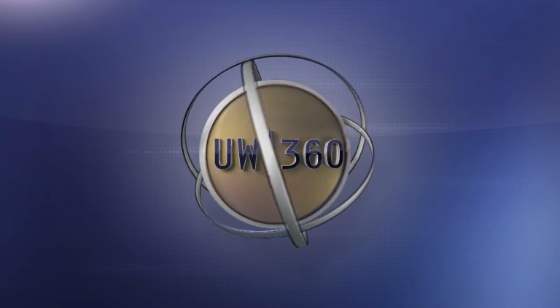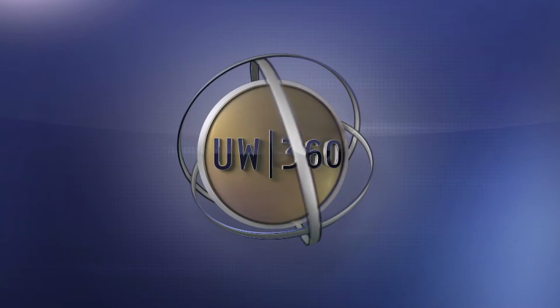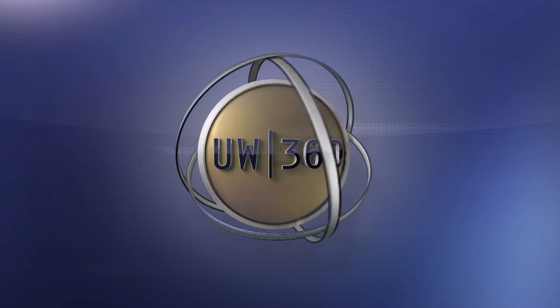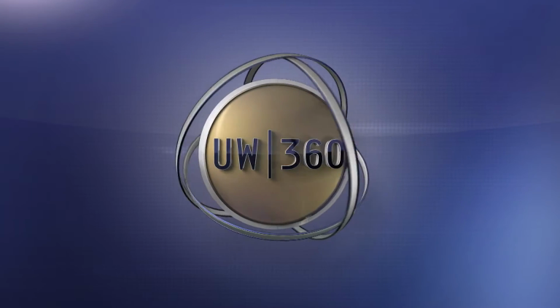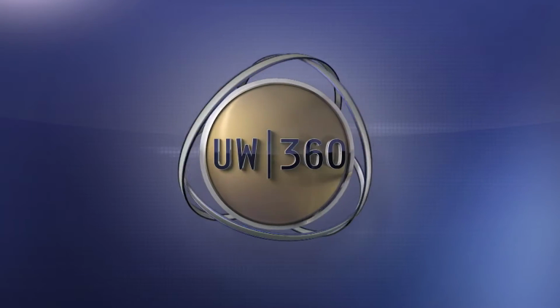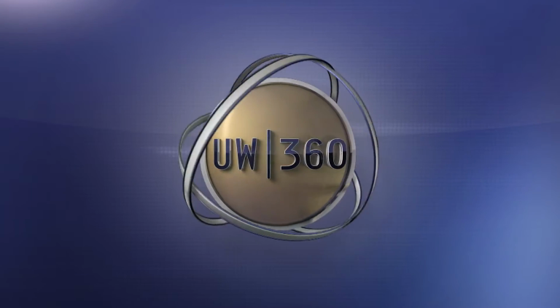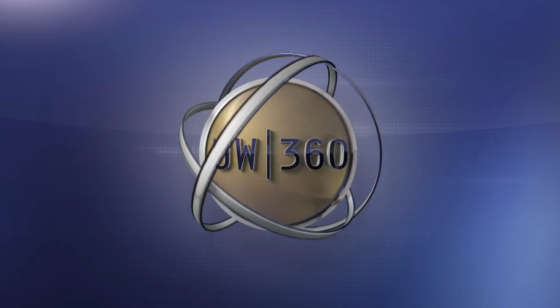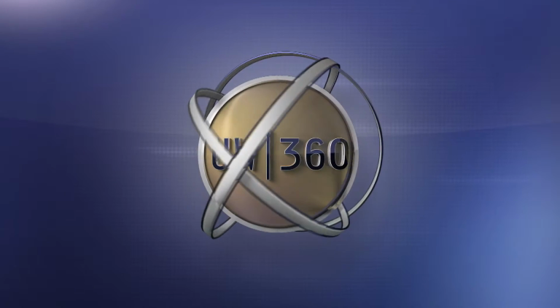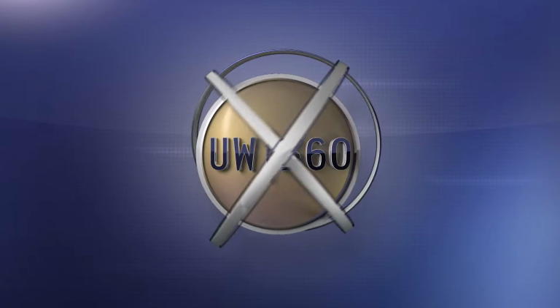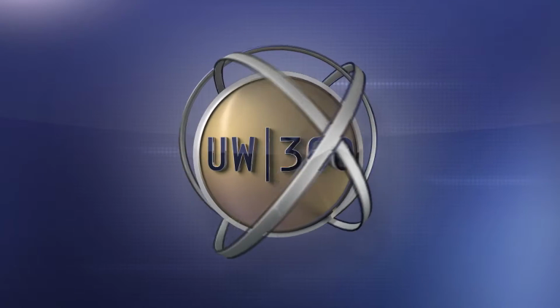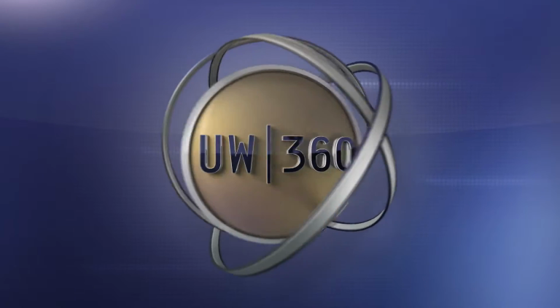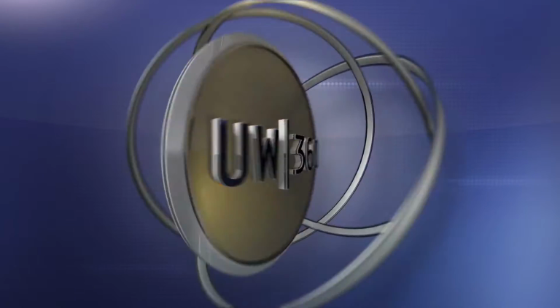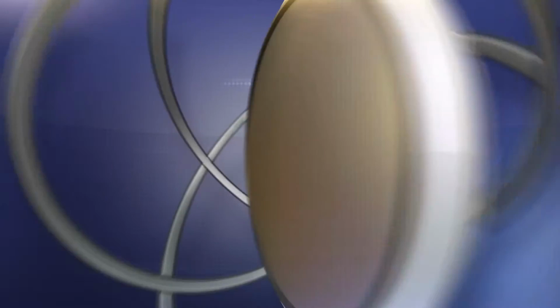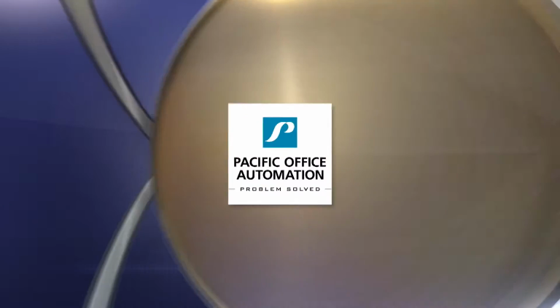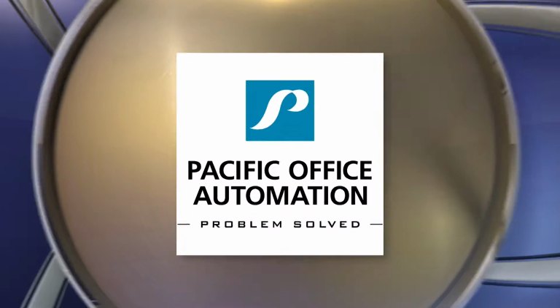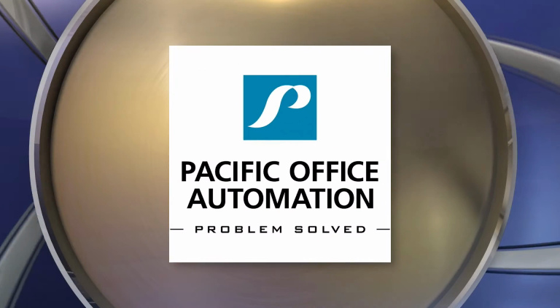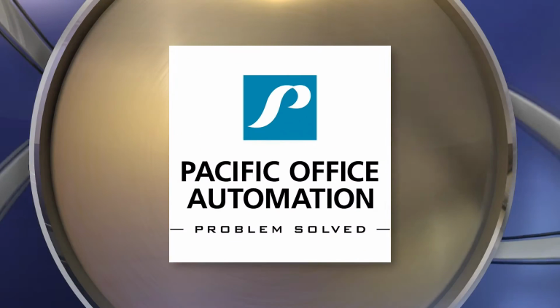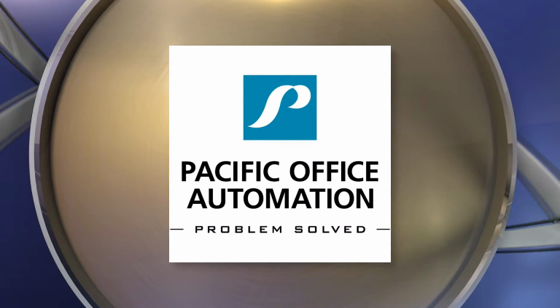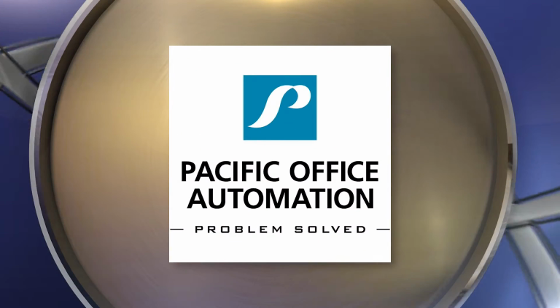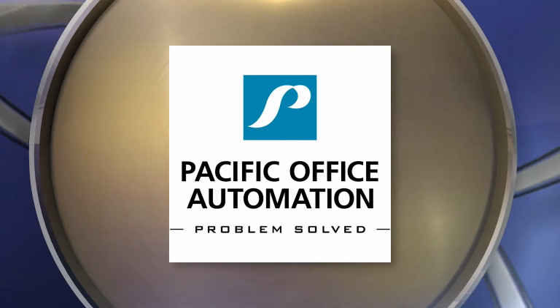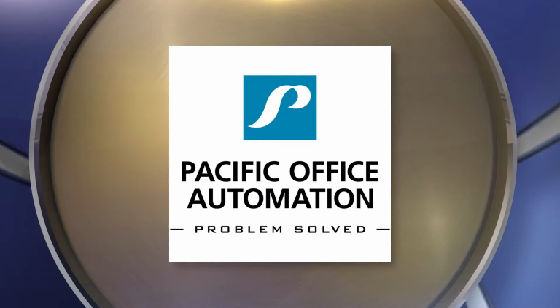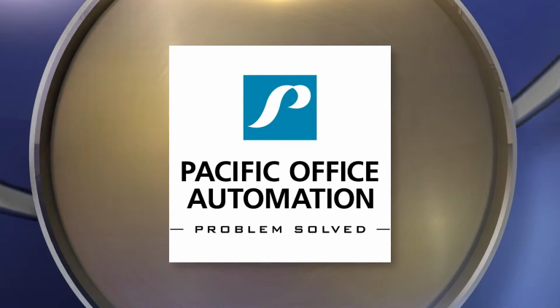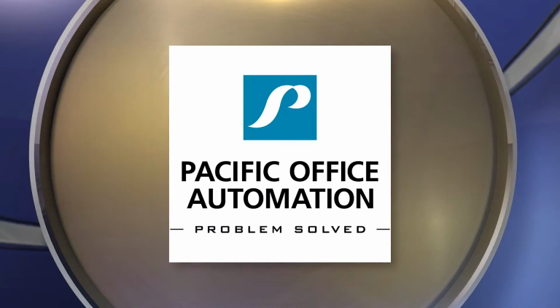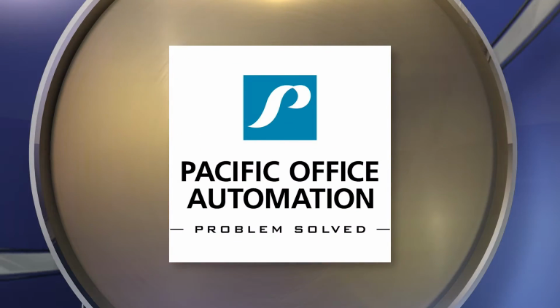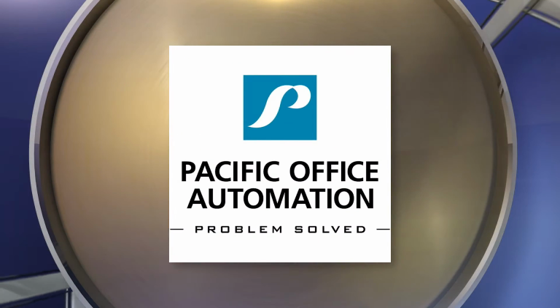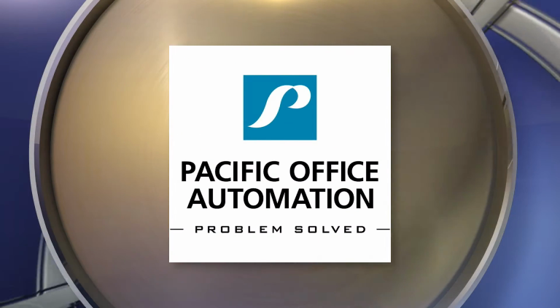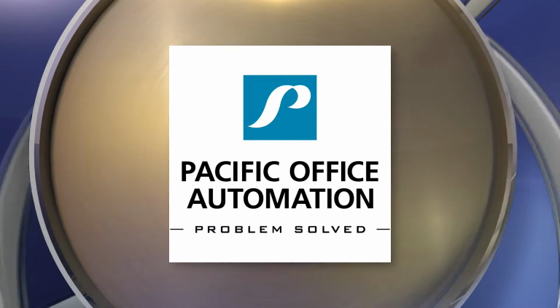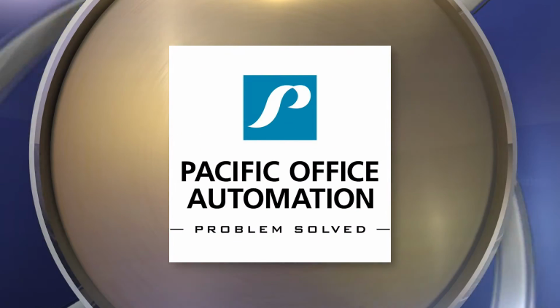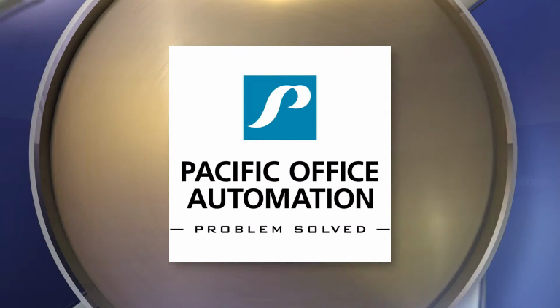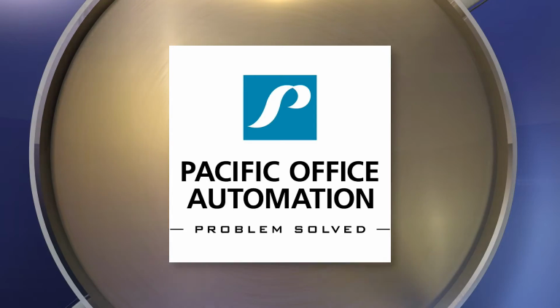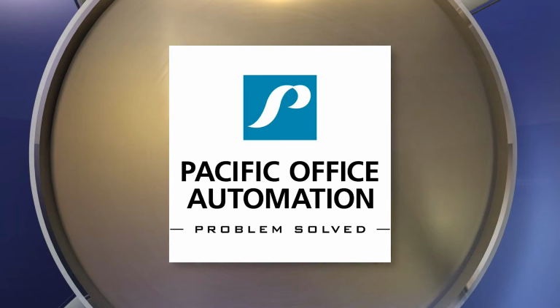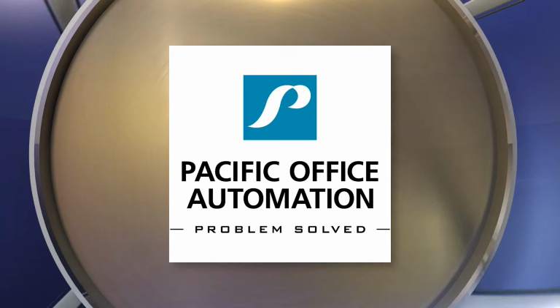UW 360 is proudly supported by Pacific Office Automation. Copy, print, workflow and IT. Problem solved.